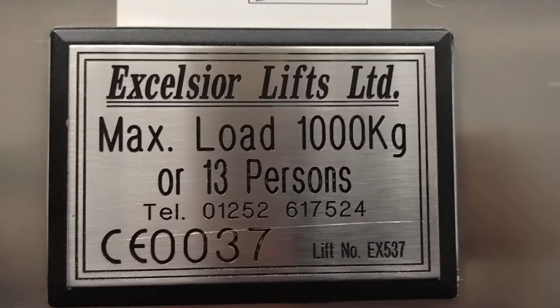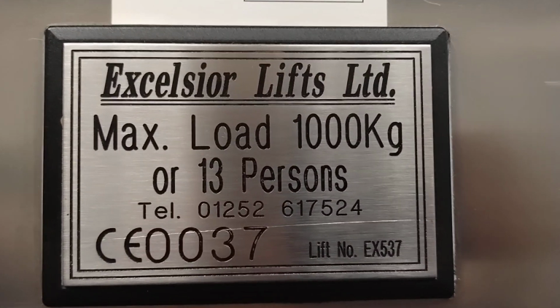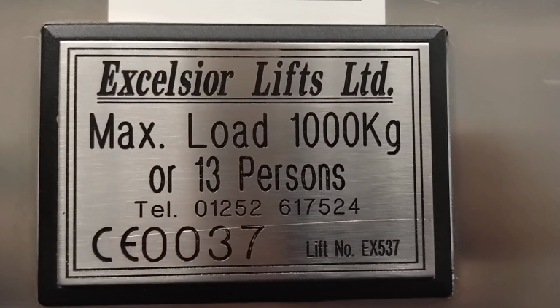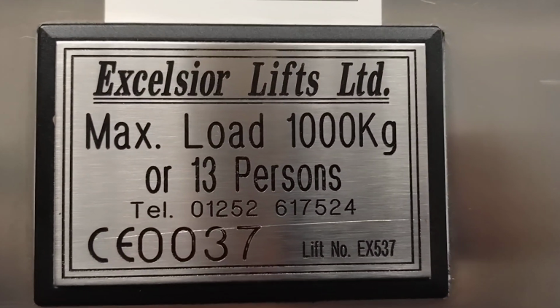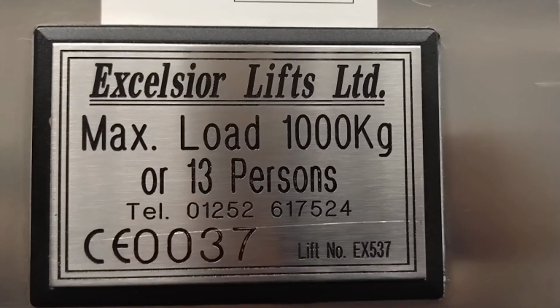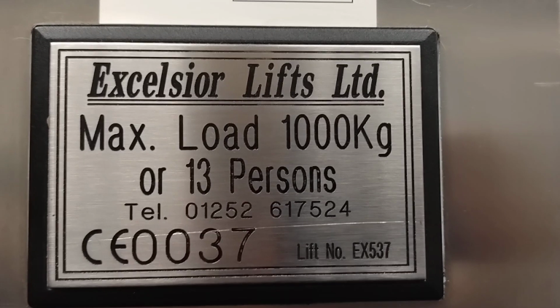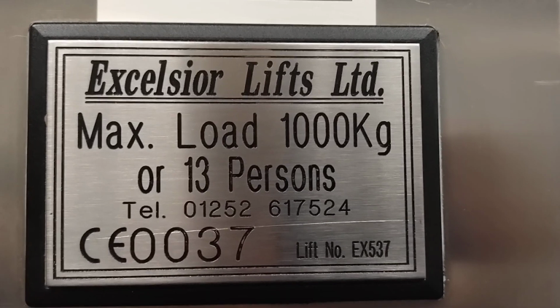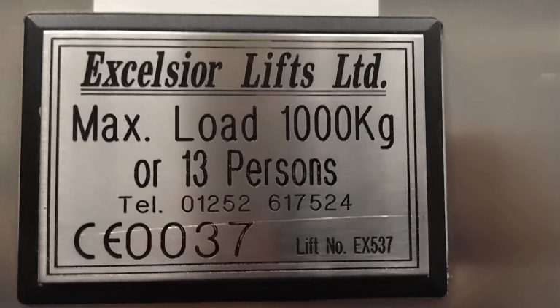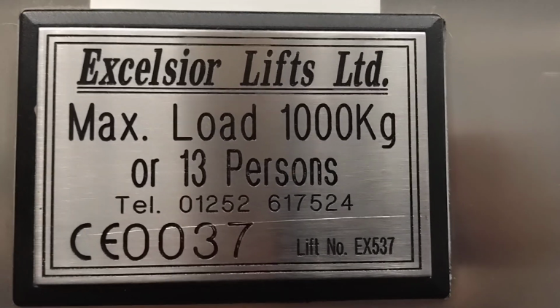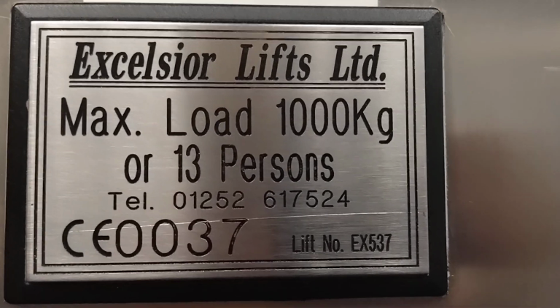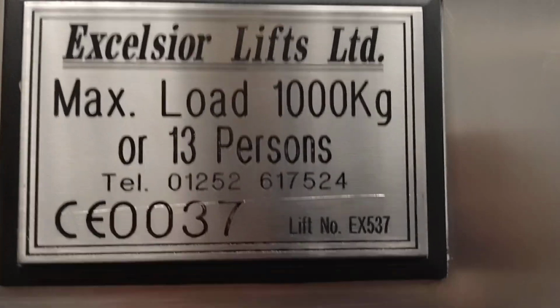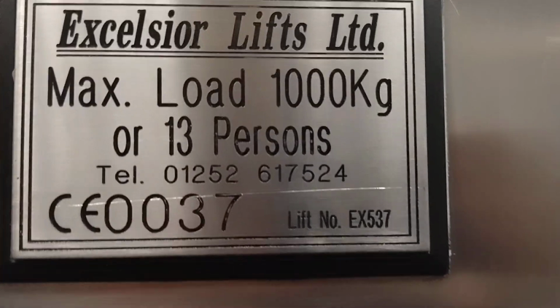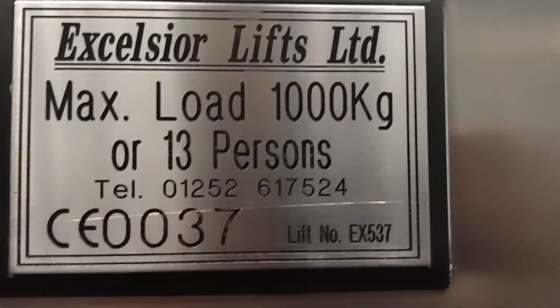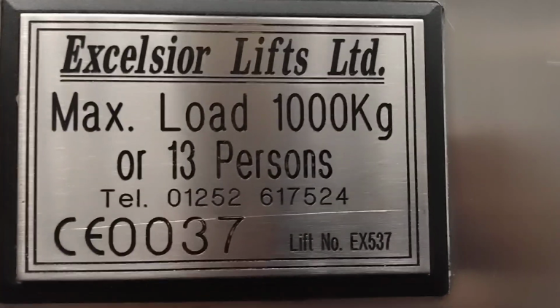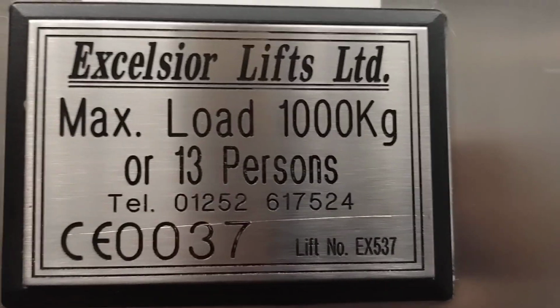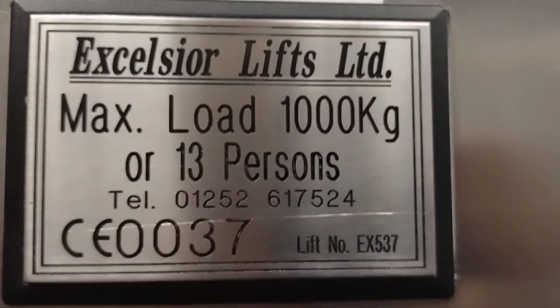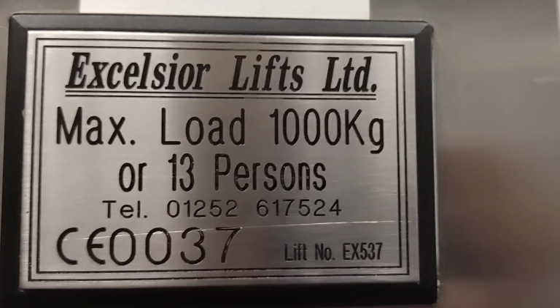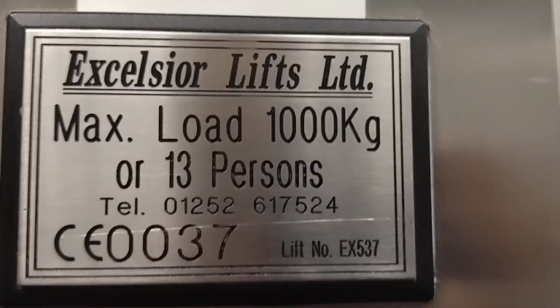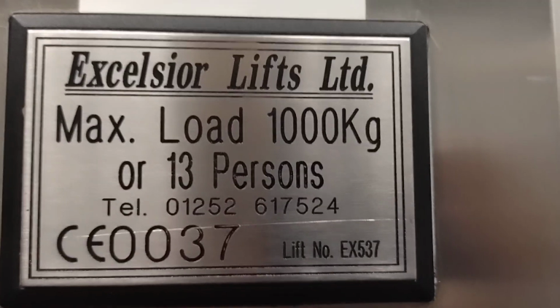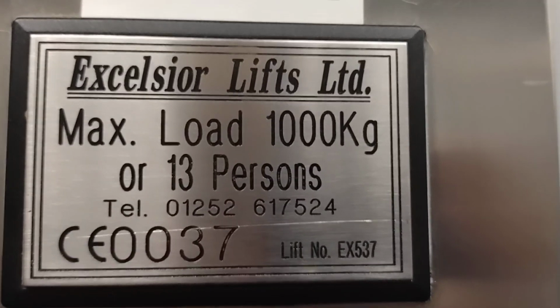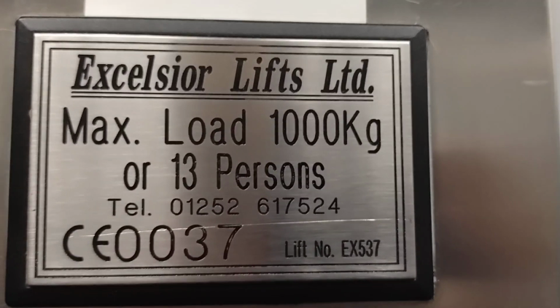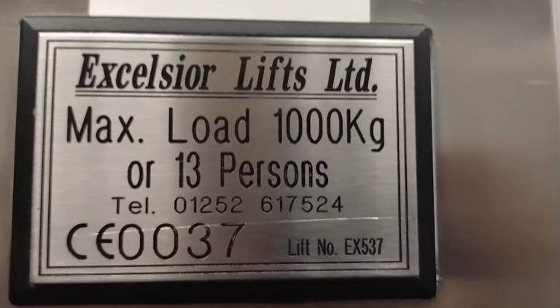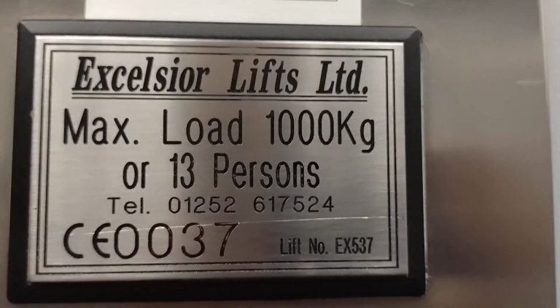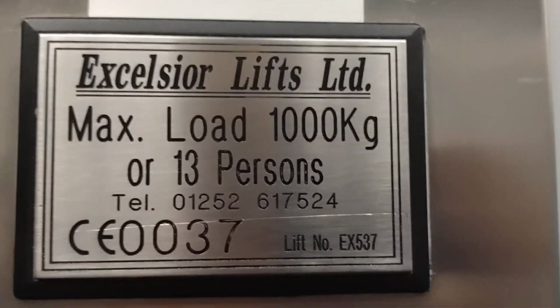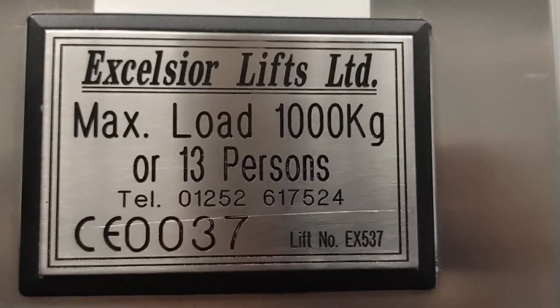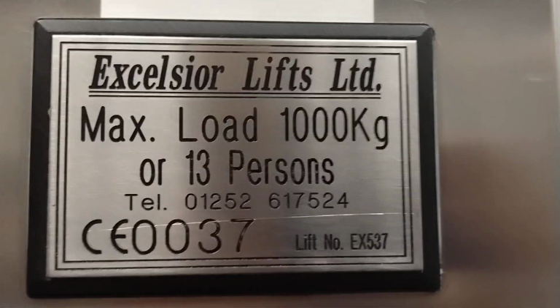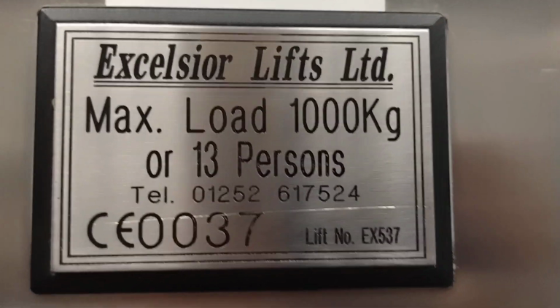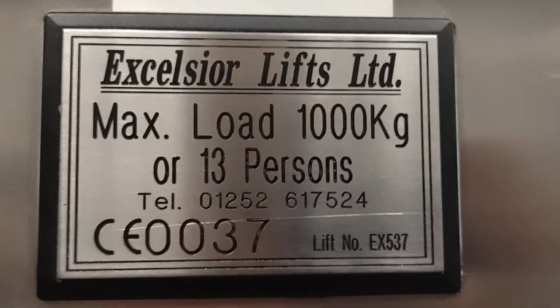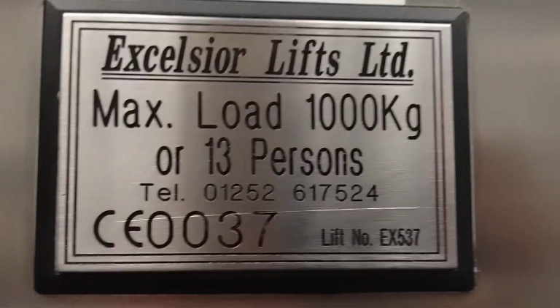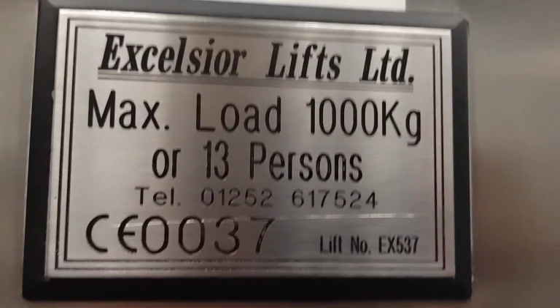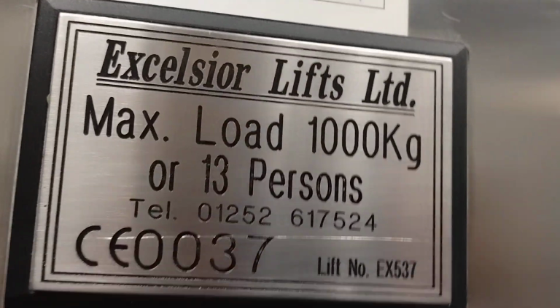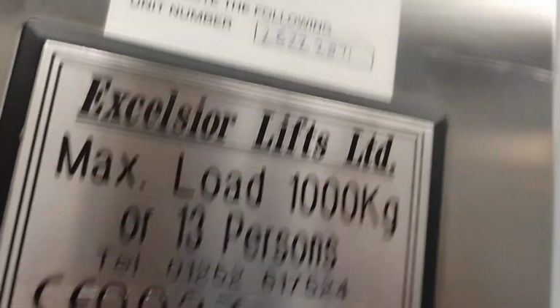It's an Excelsior Lift Limited. Capacity: 1,000 kg, 13 persons.